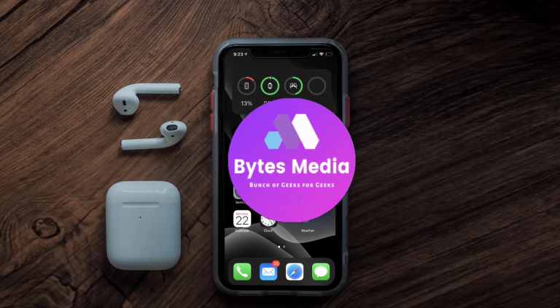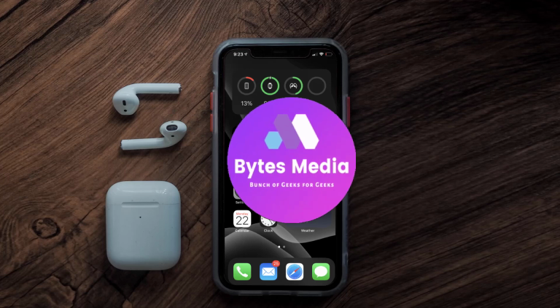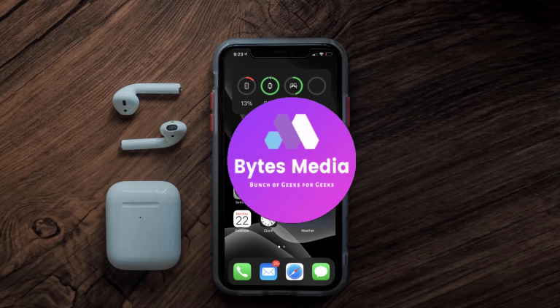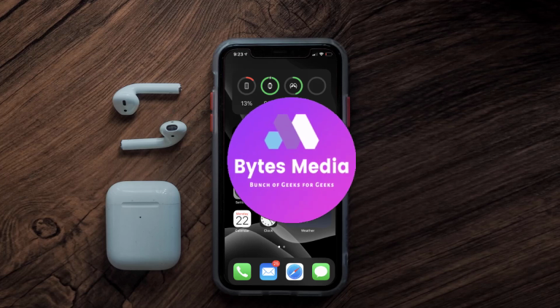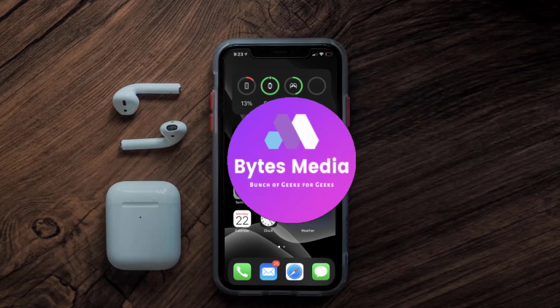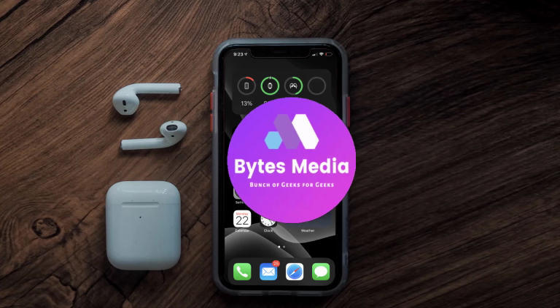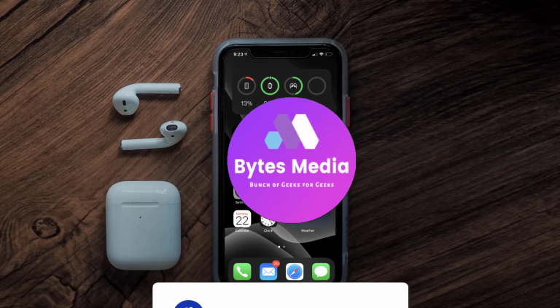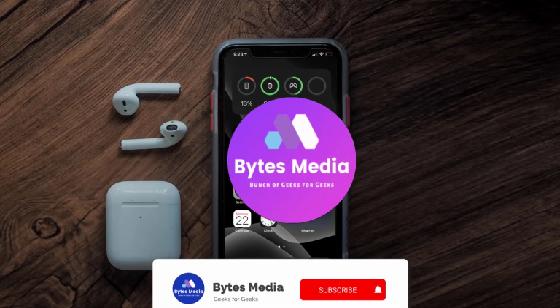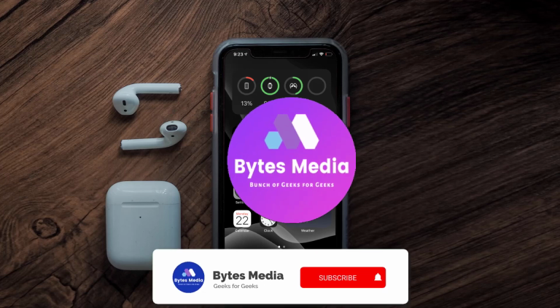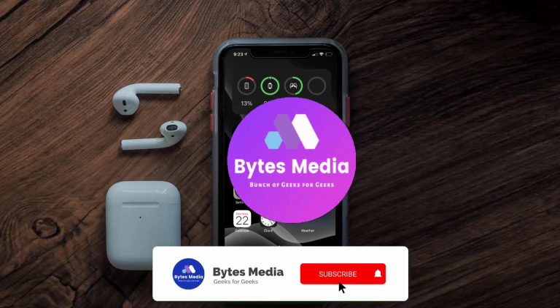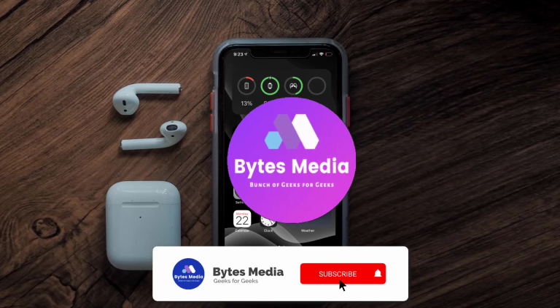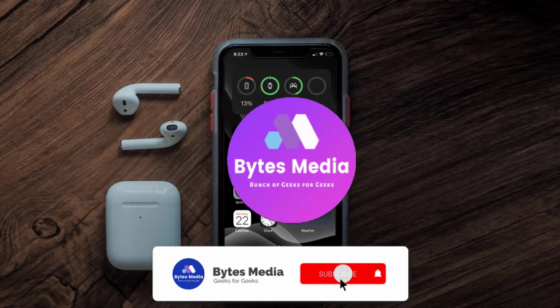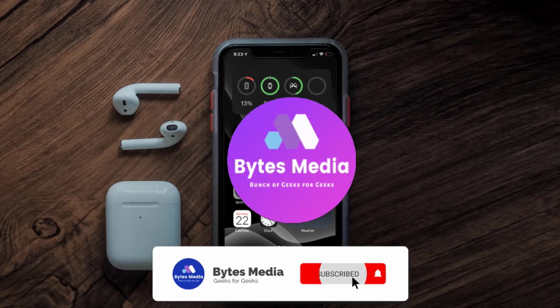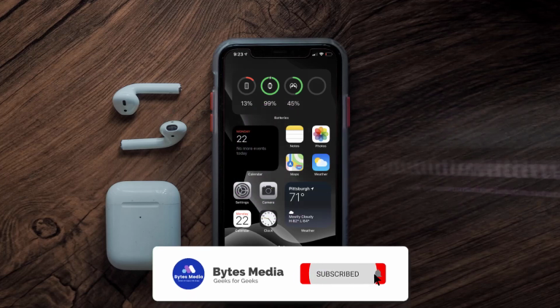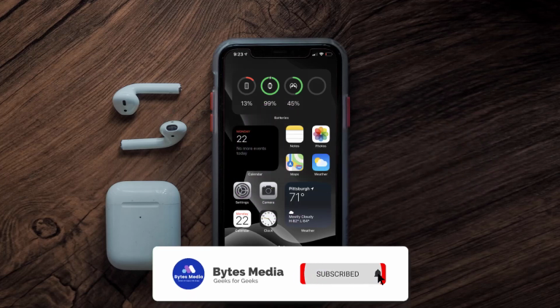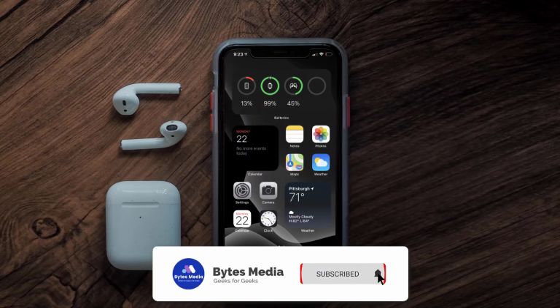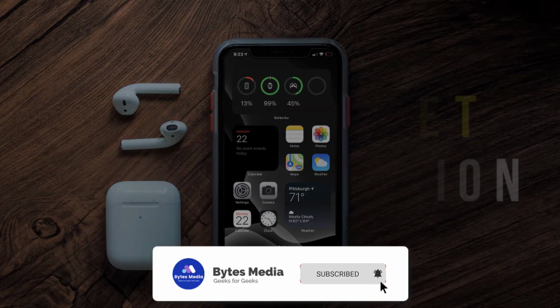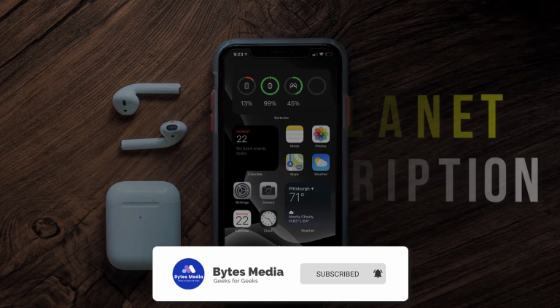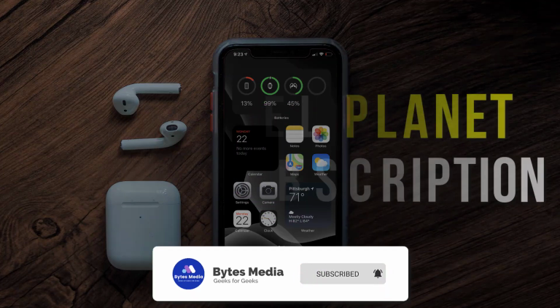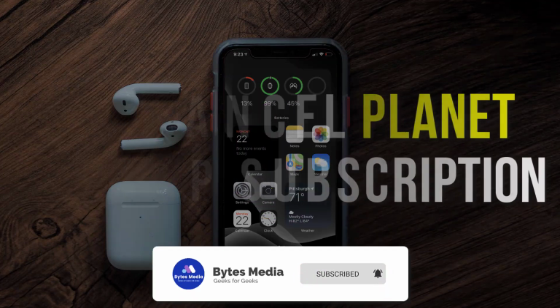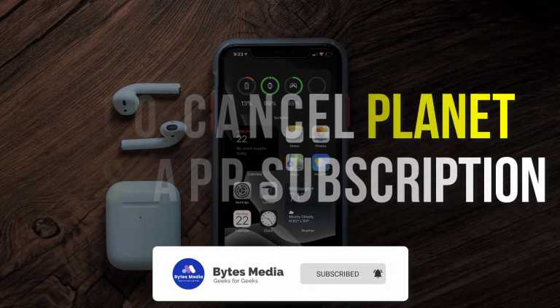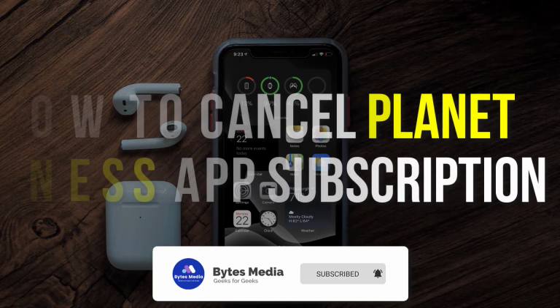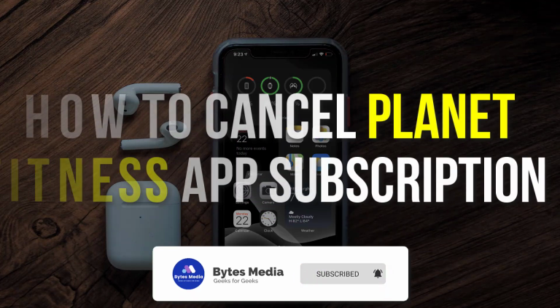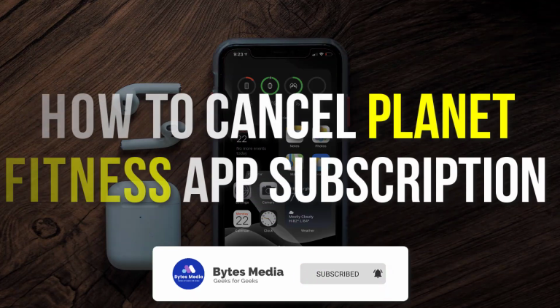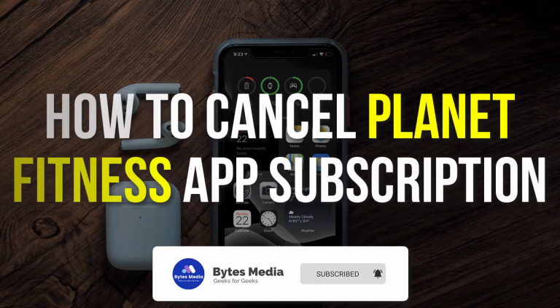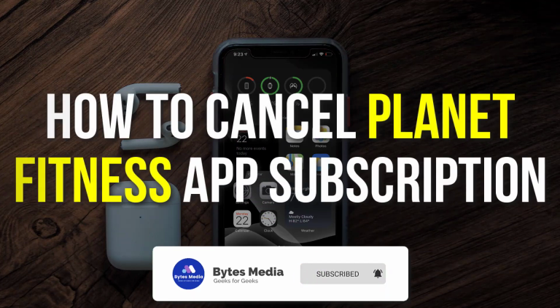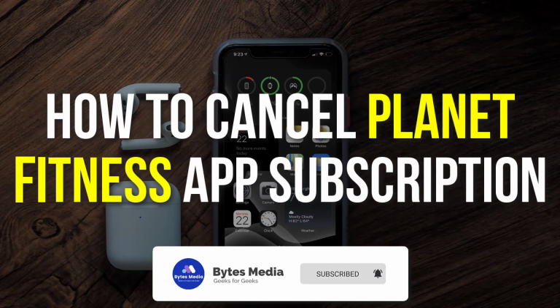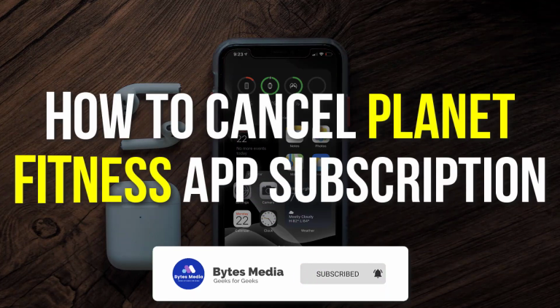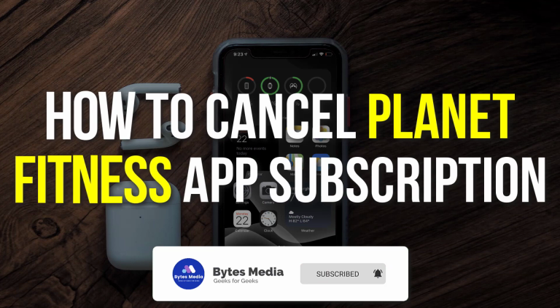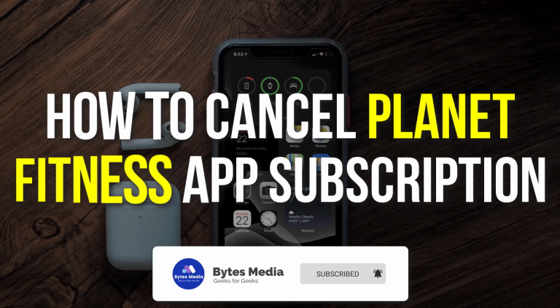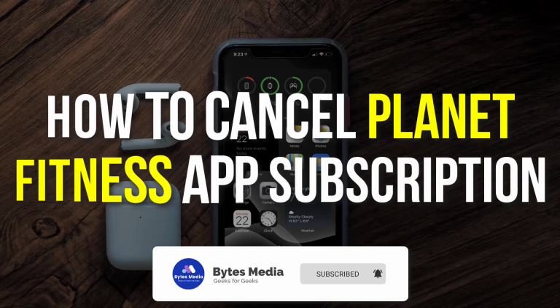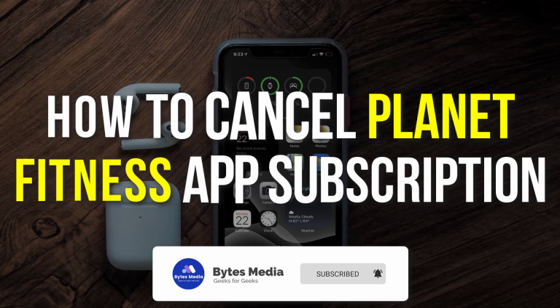Hey guys, I'm Anna and today I'm going to show you how to cancel your Planet Fitness app subscription.